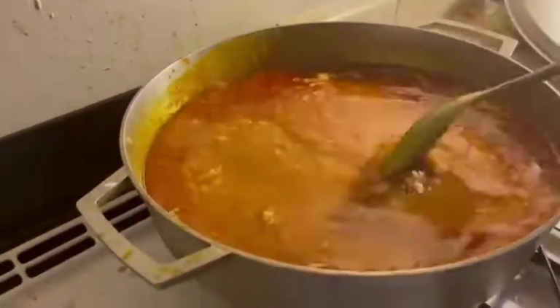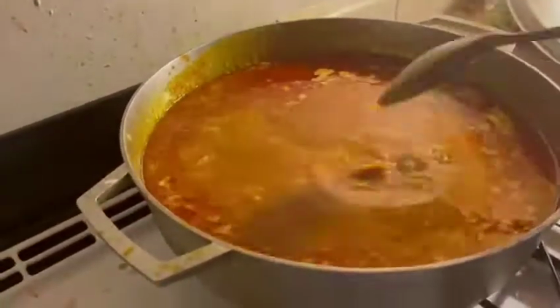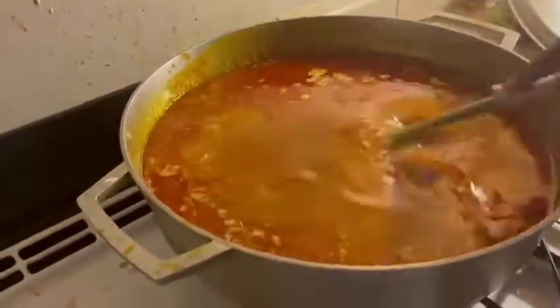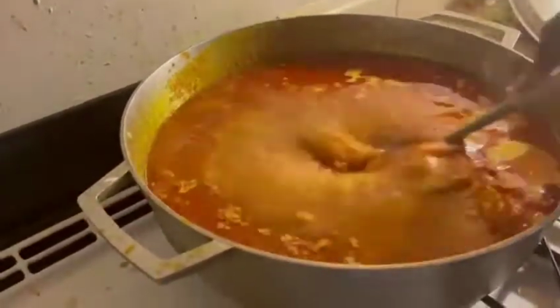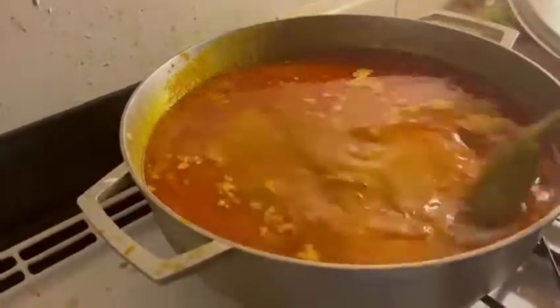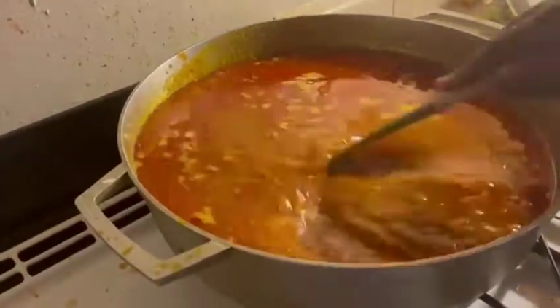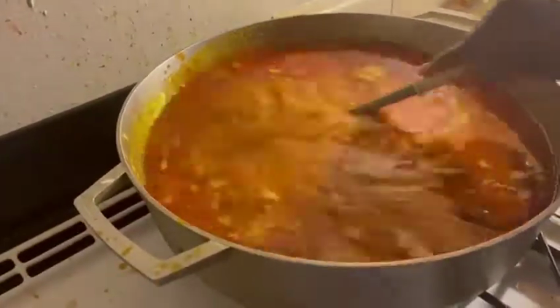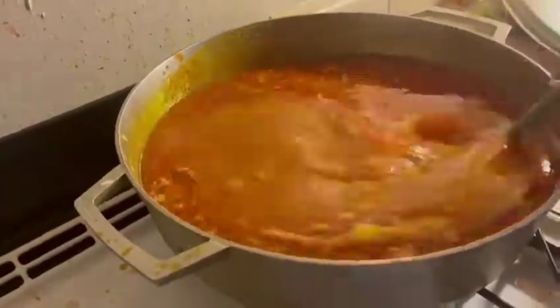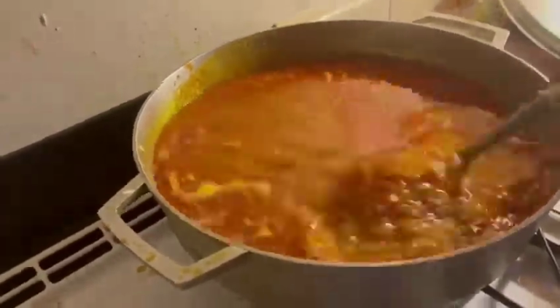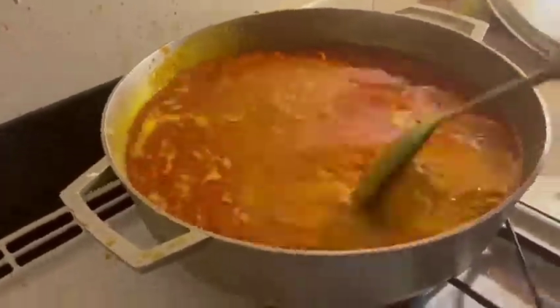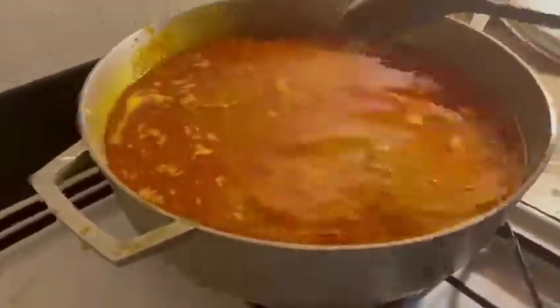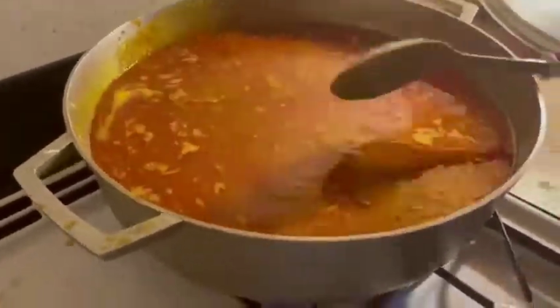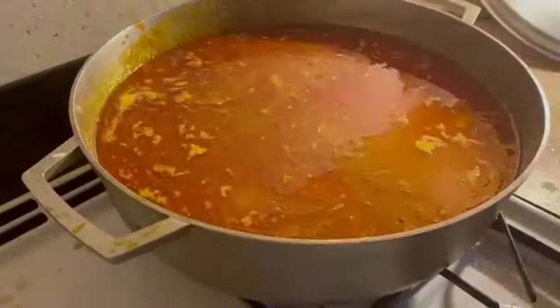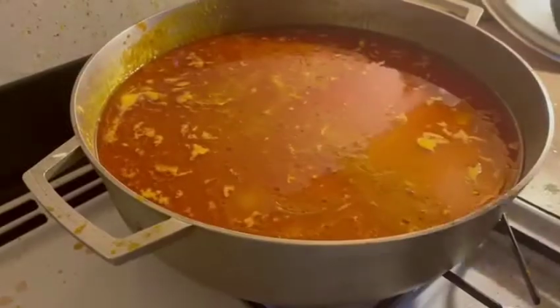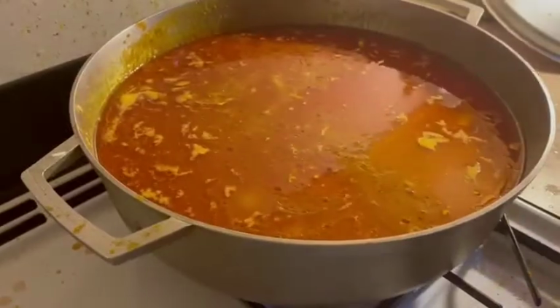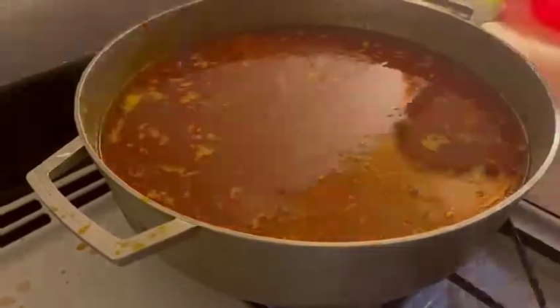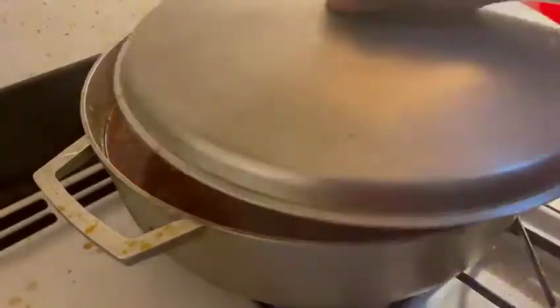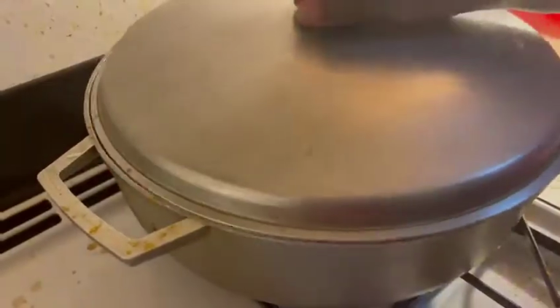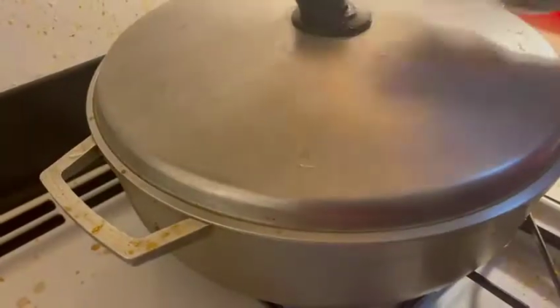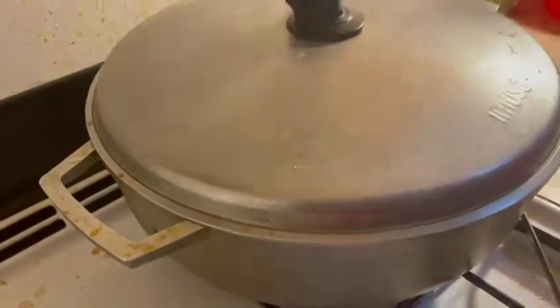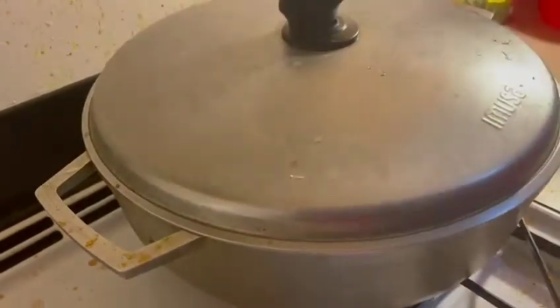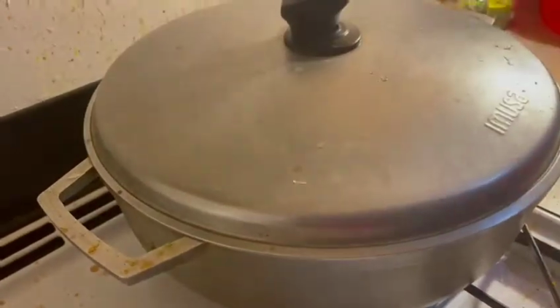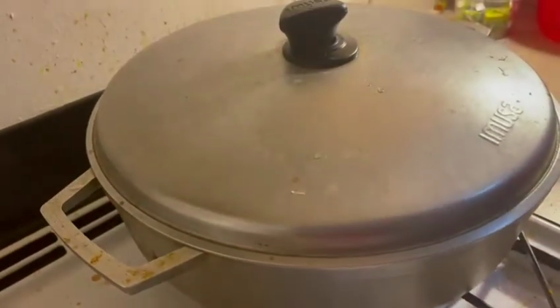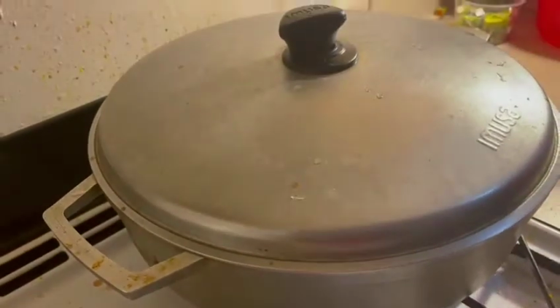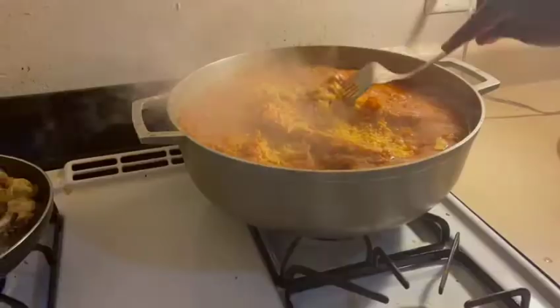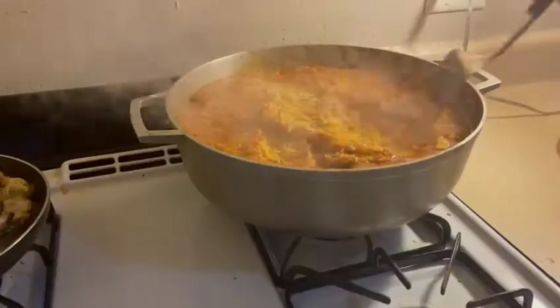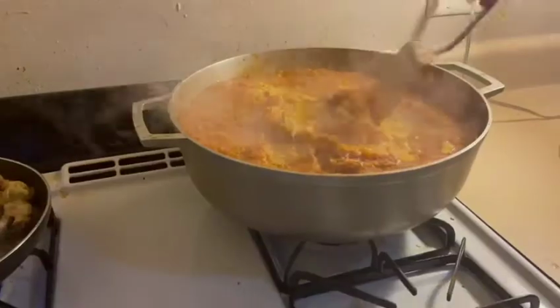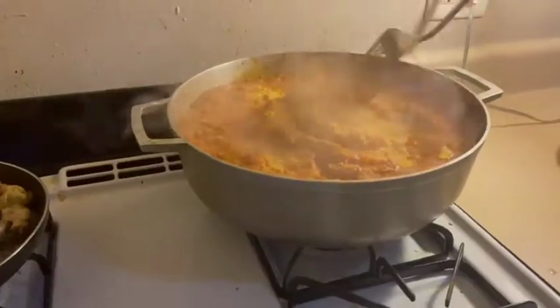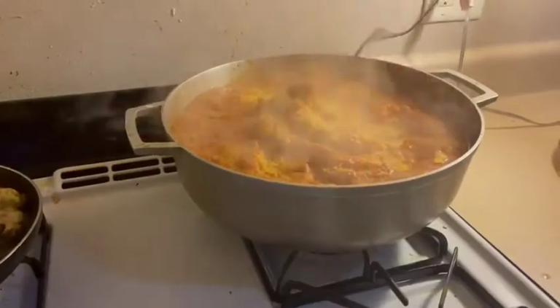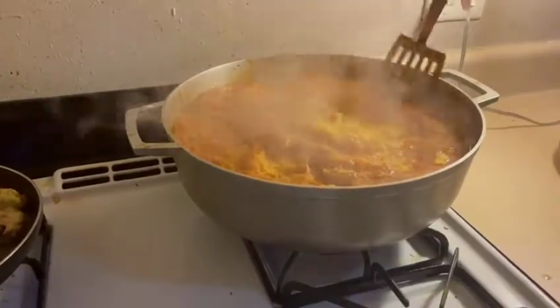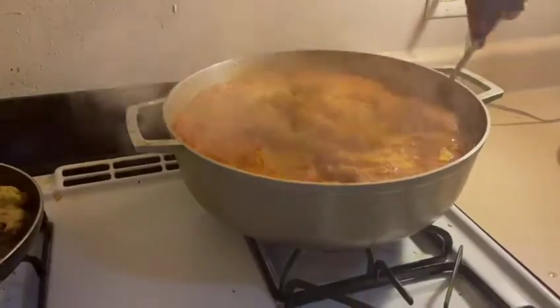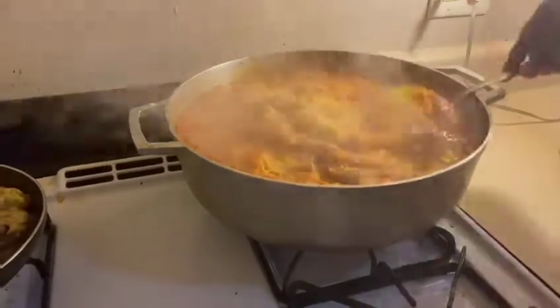Before putting my rice into the pot, I make sure I put all of my ingredients into the water first.